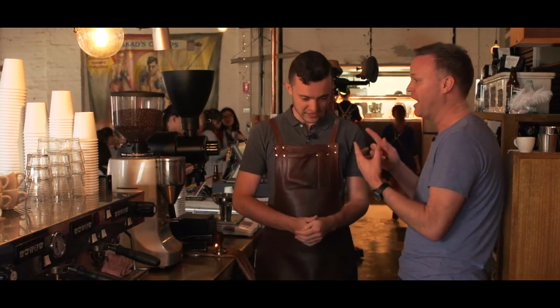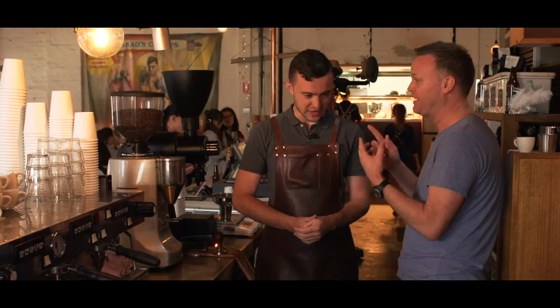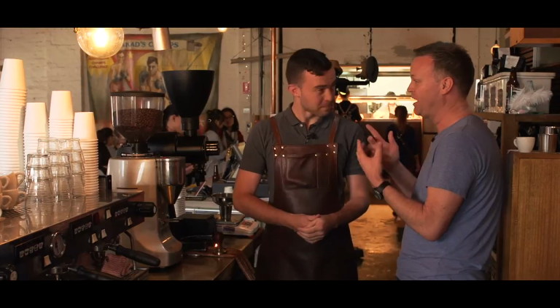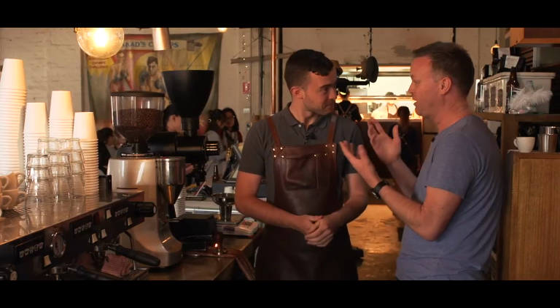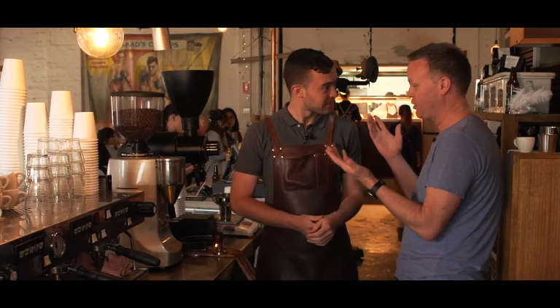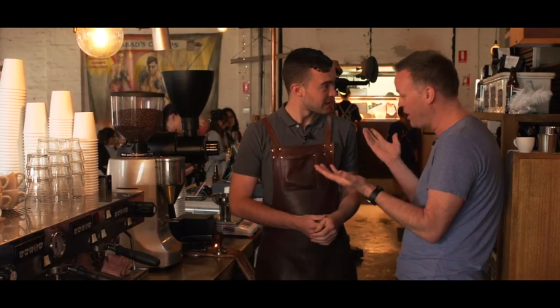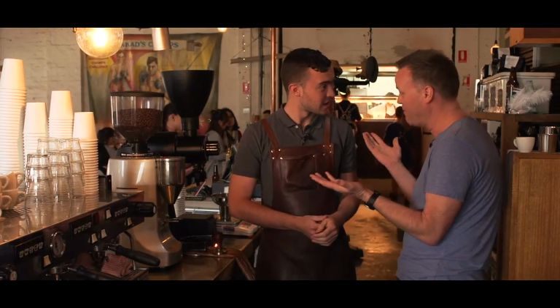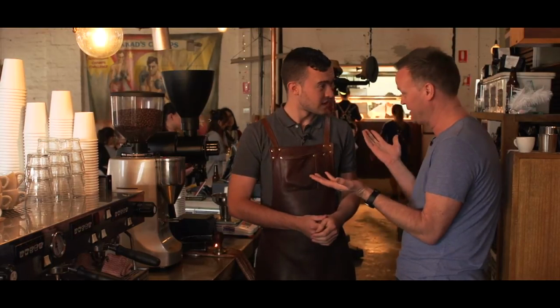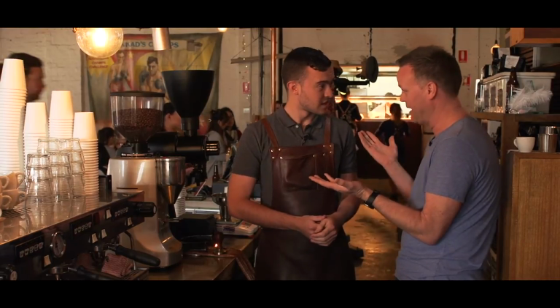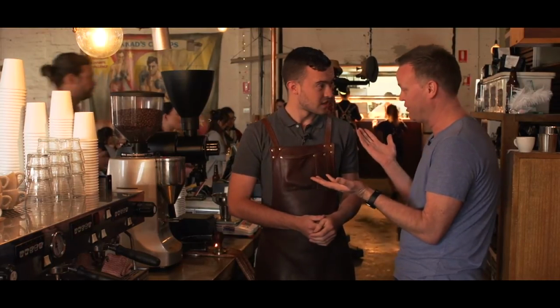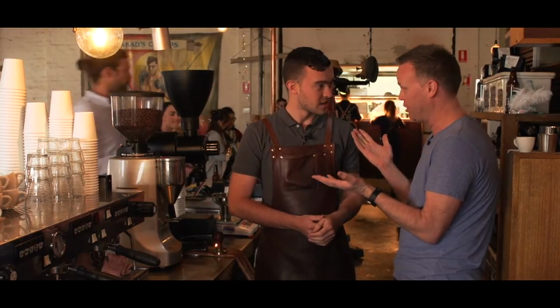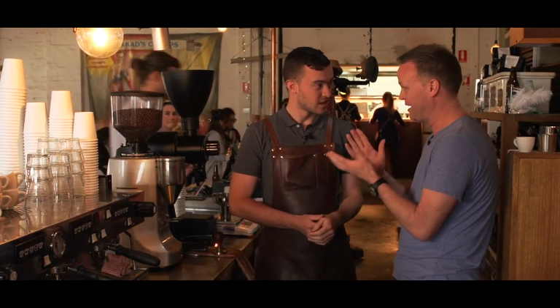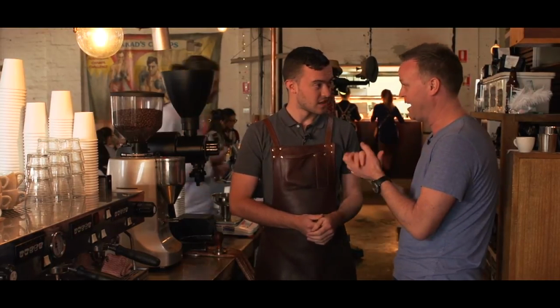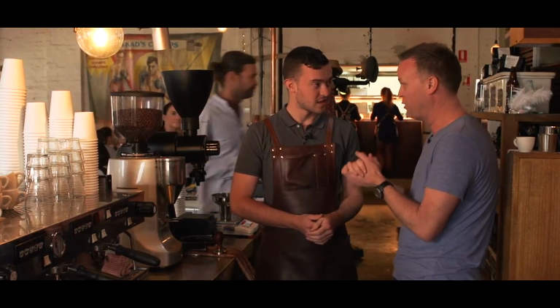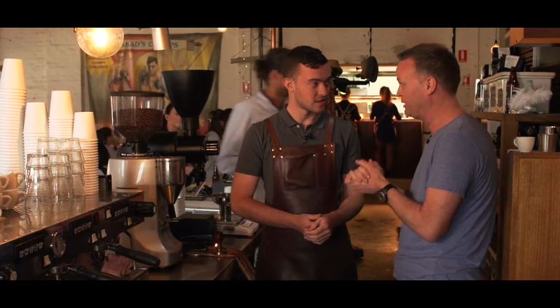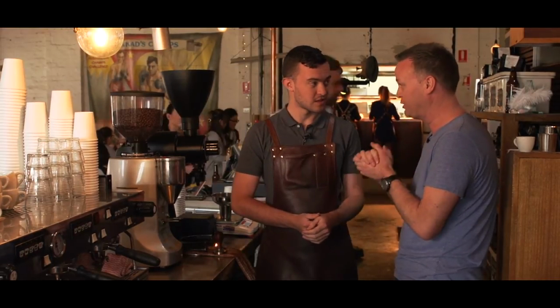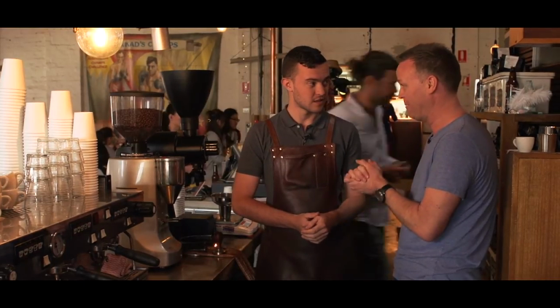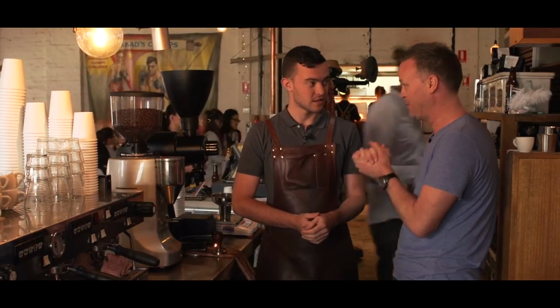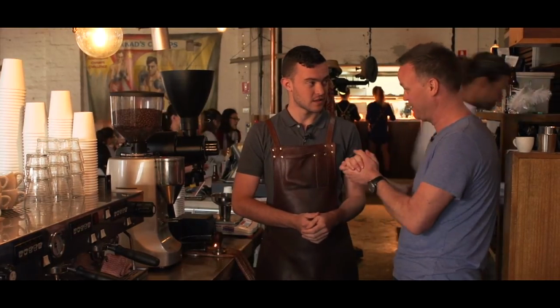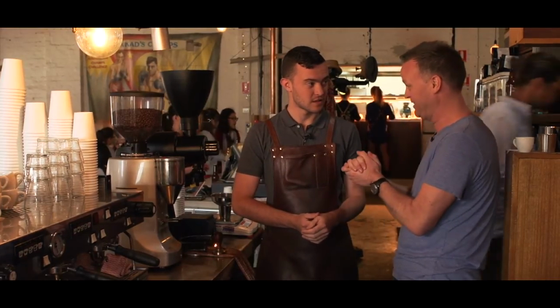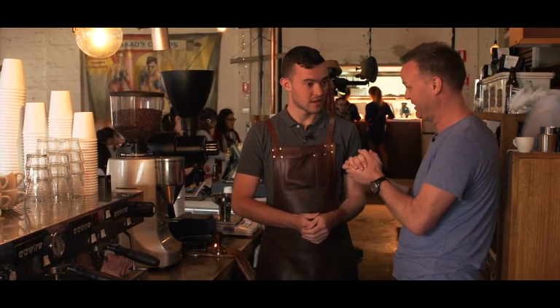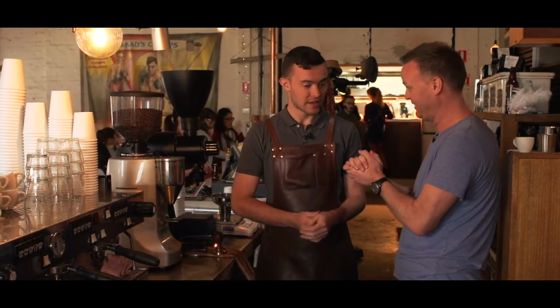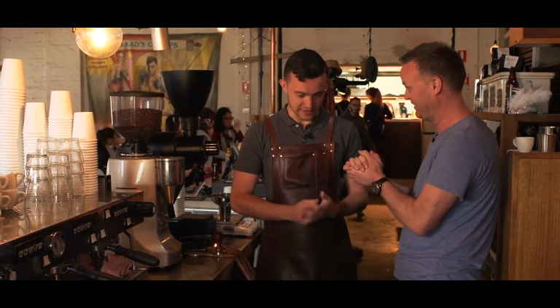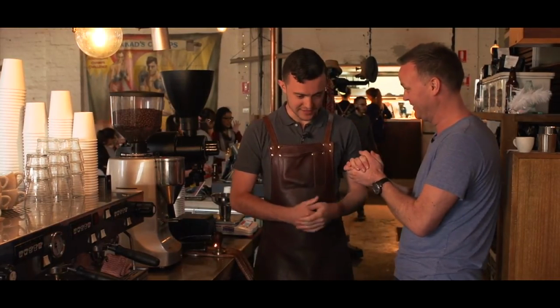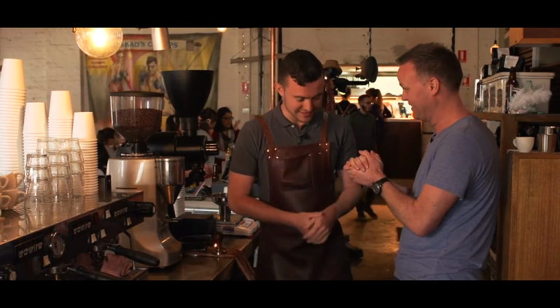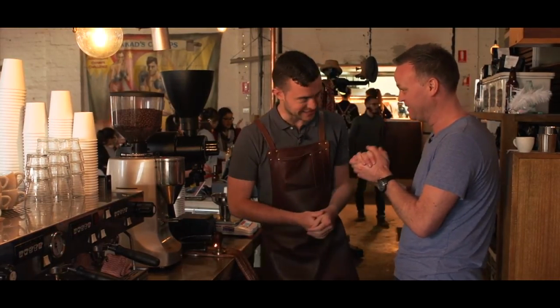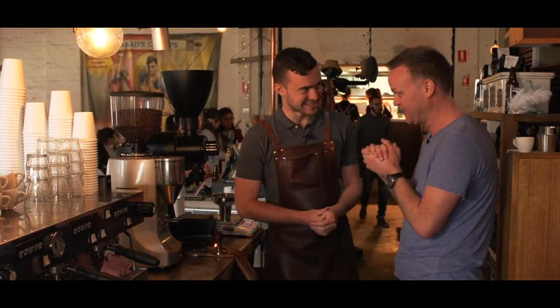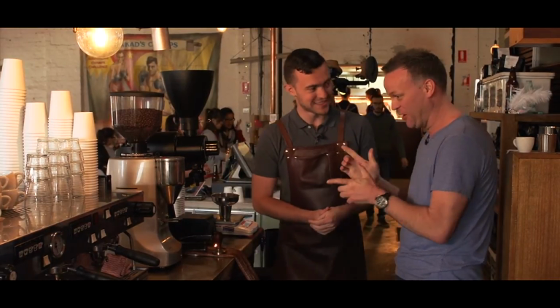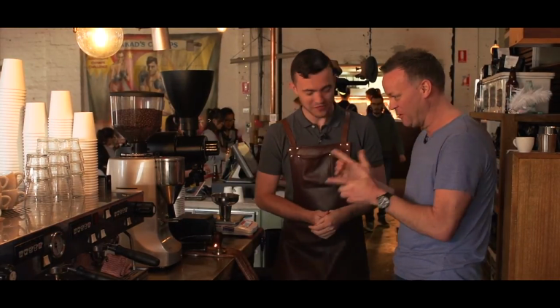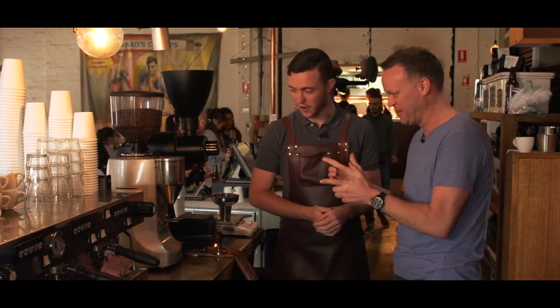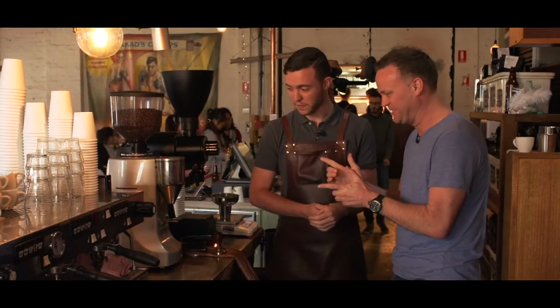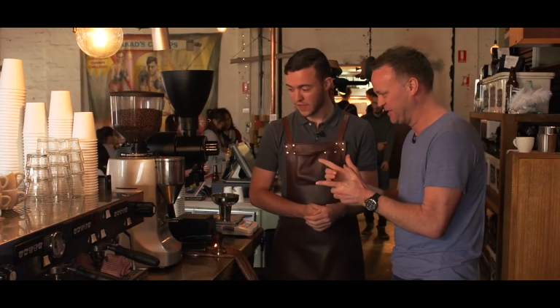Yes, I am. And you are the best man for the job, being a world champion barista. So, what do we need to do?